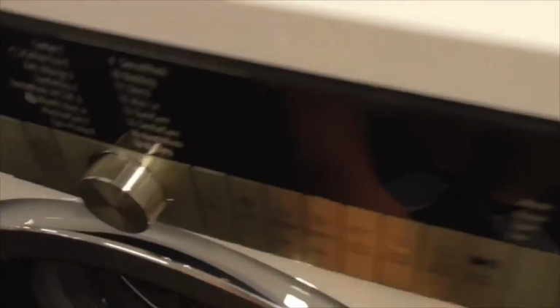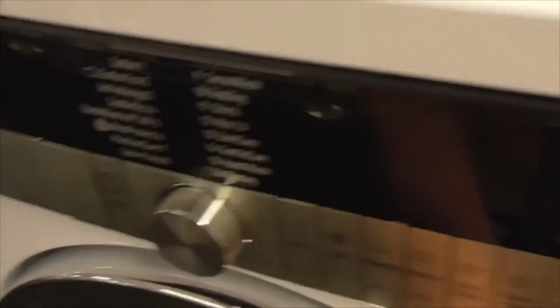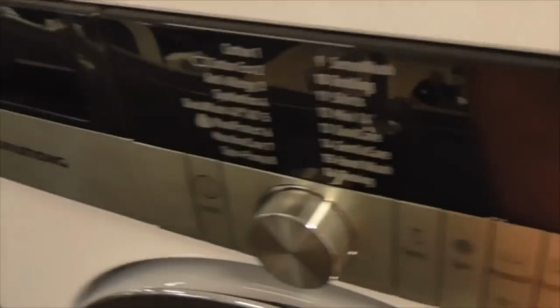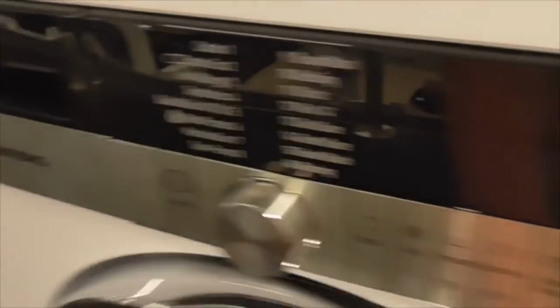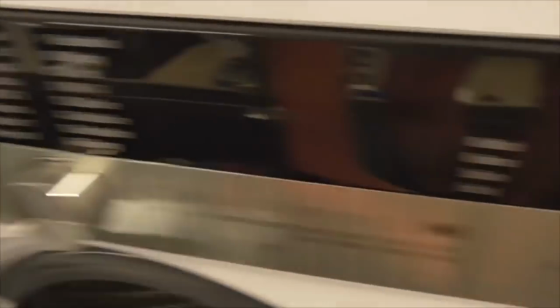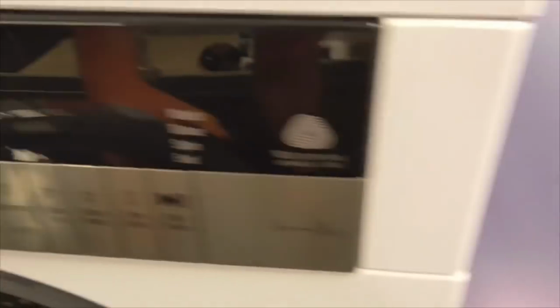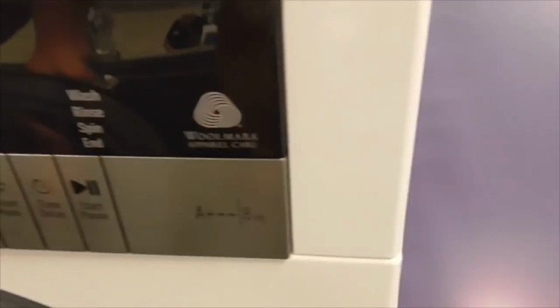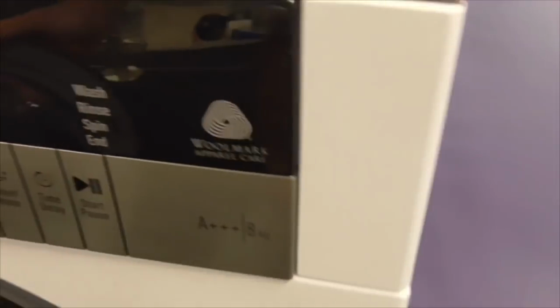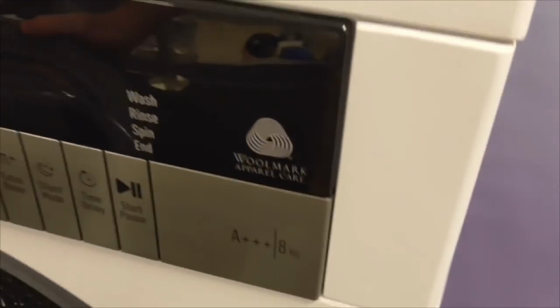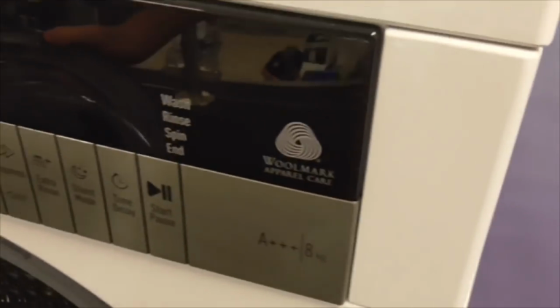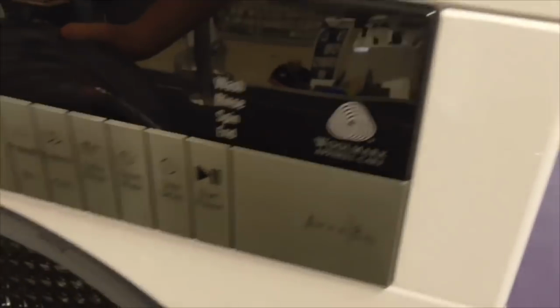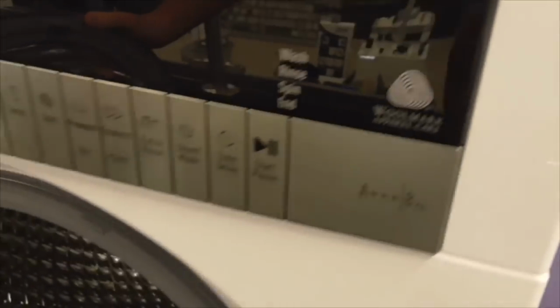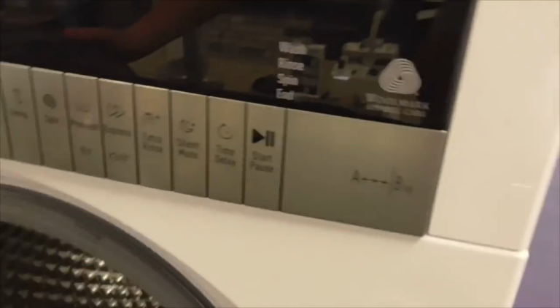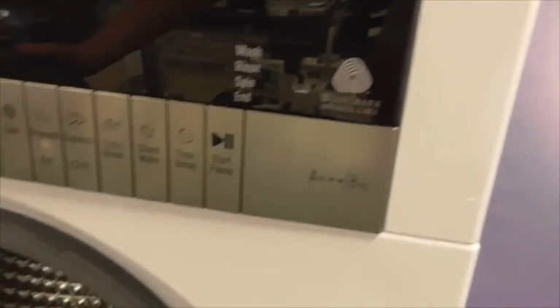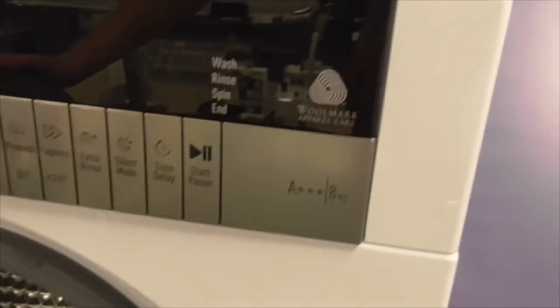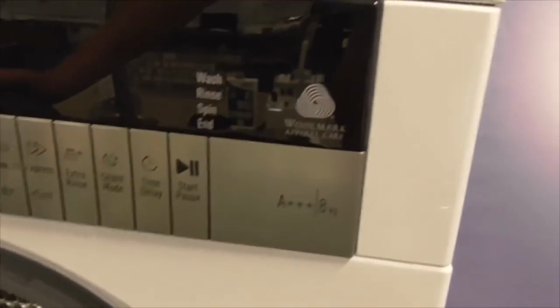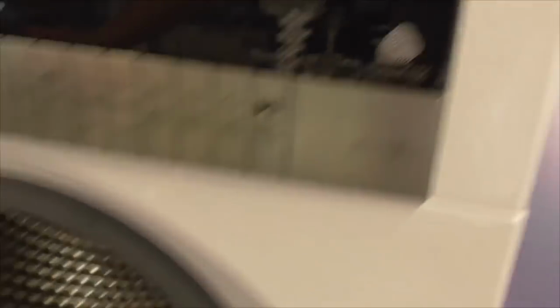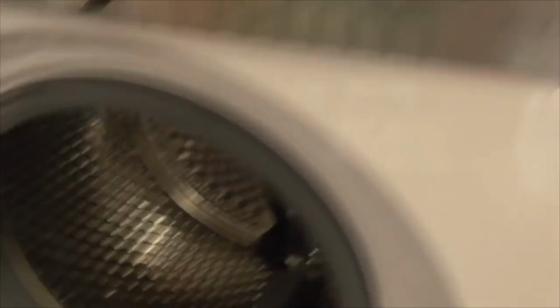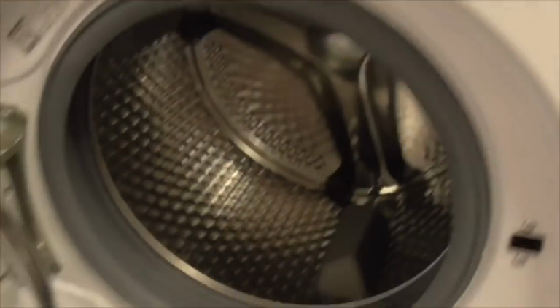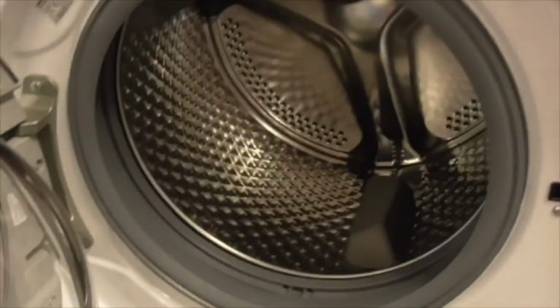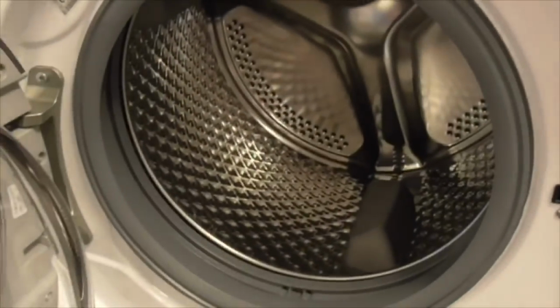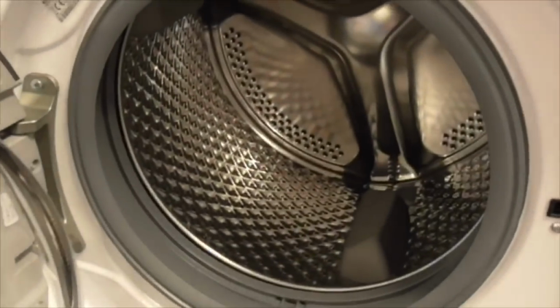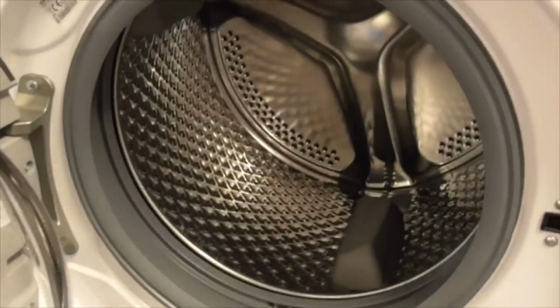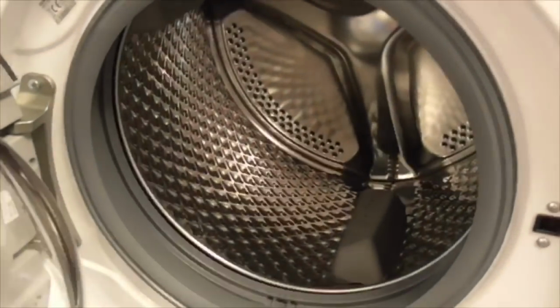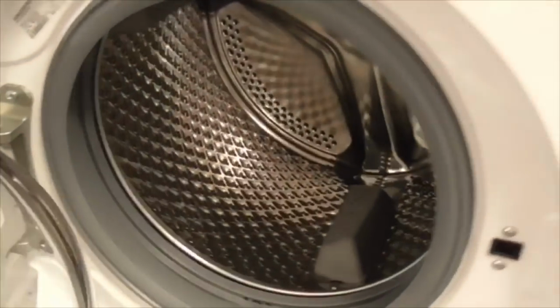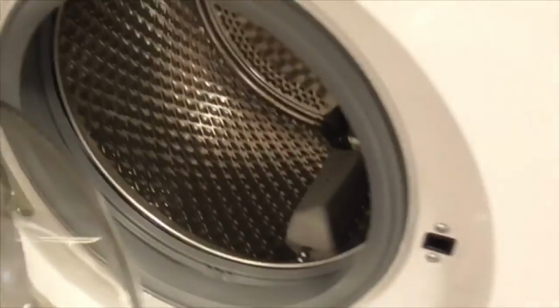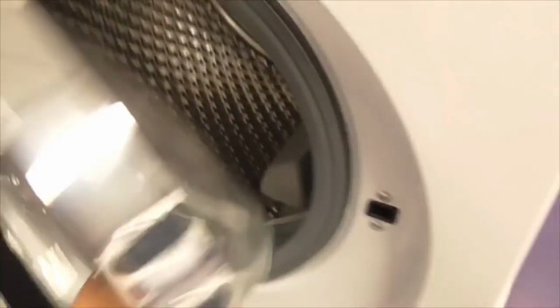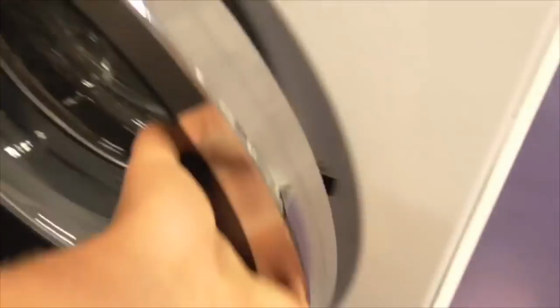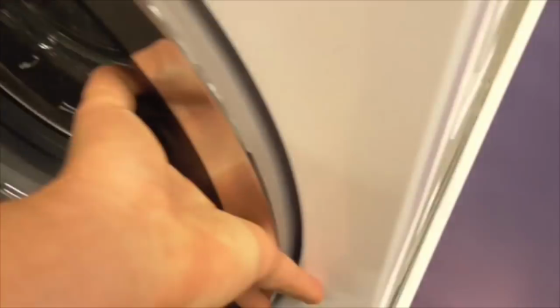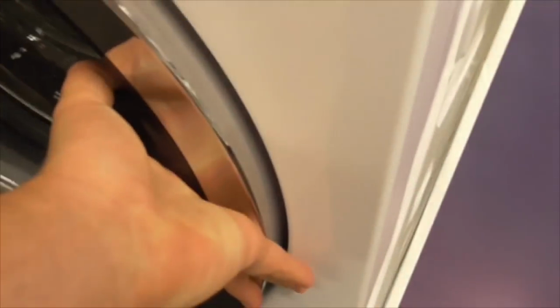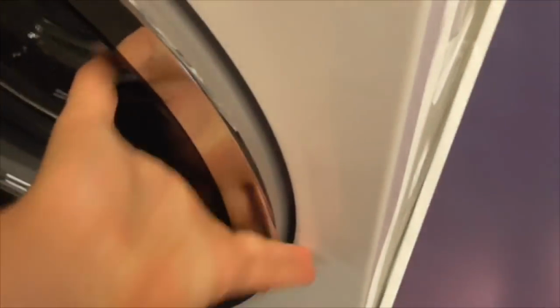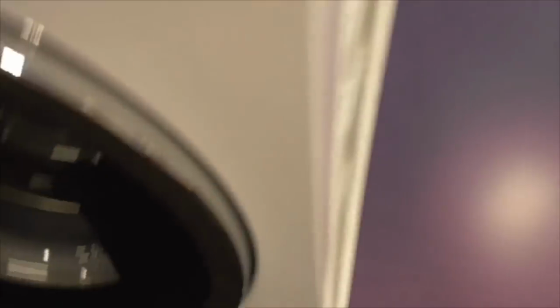We've got another Grundig 8kg Approved Care Traveco 8 class washing machine.